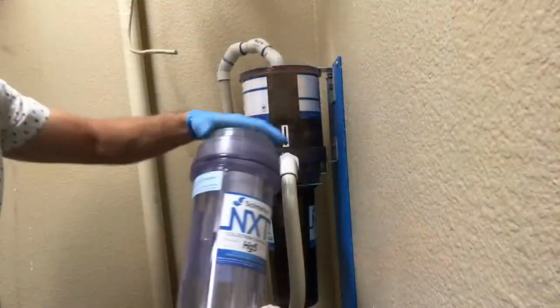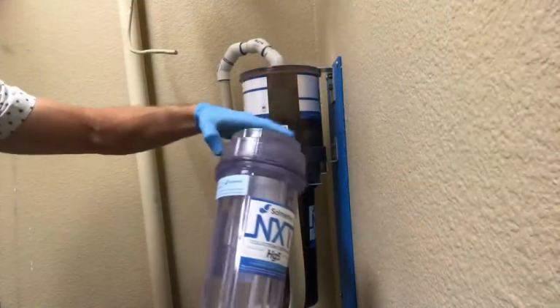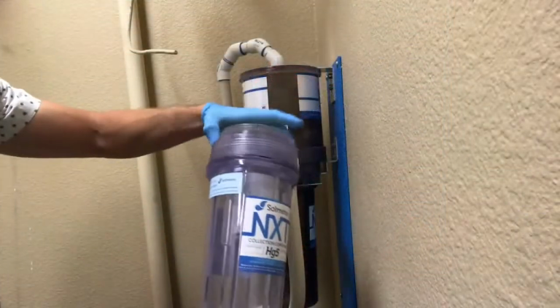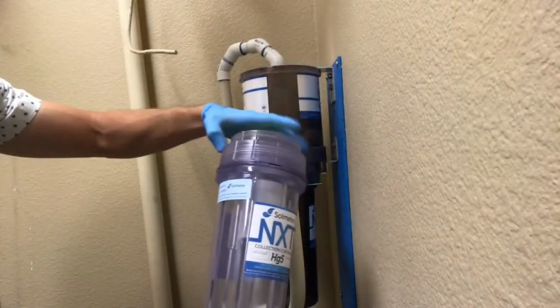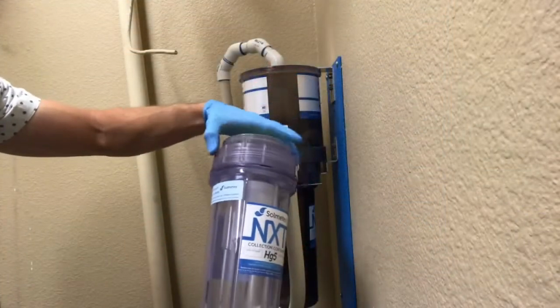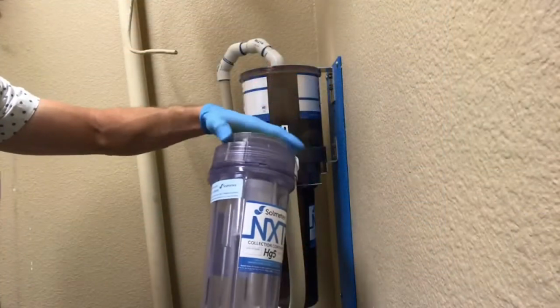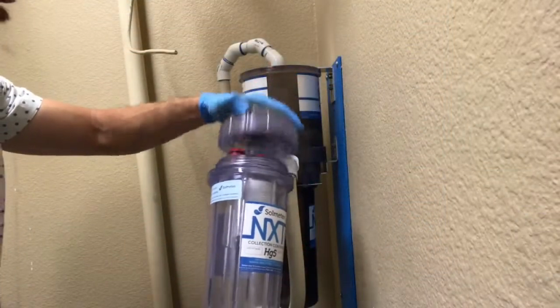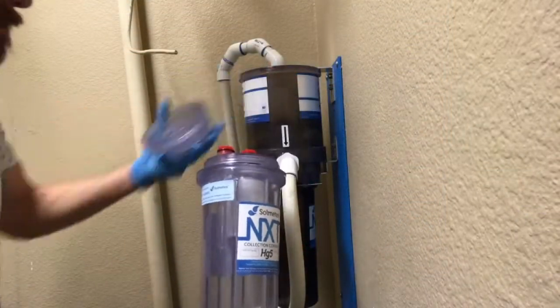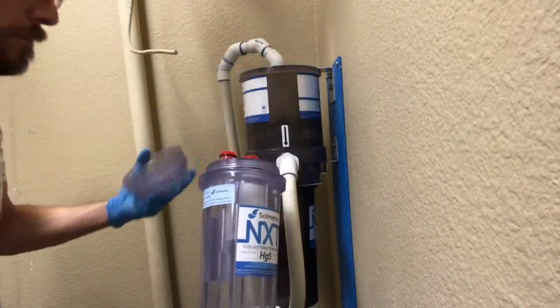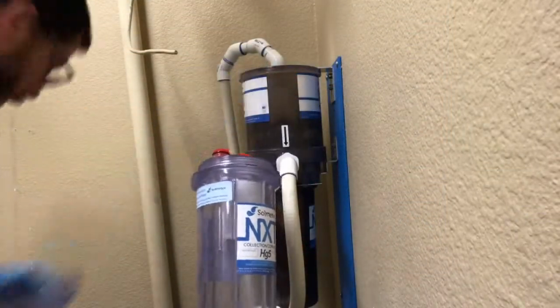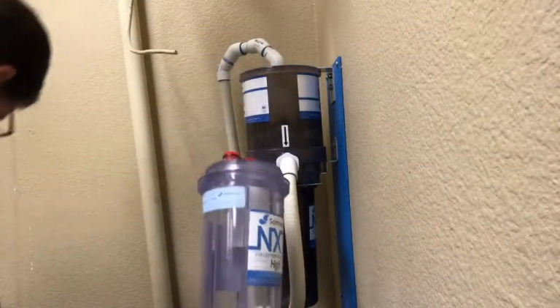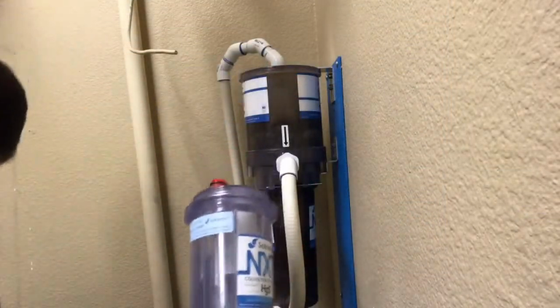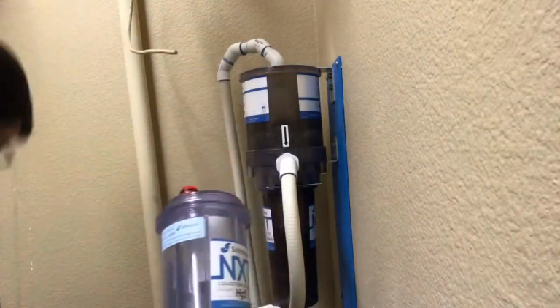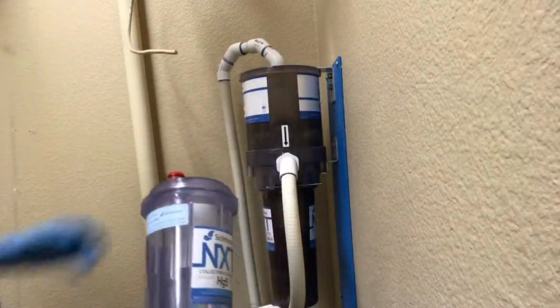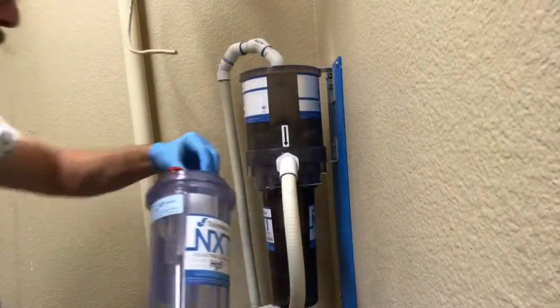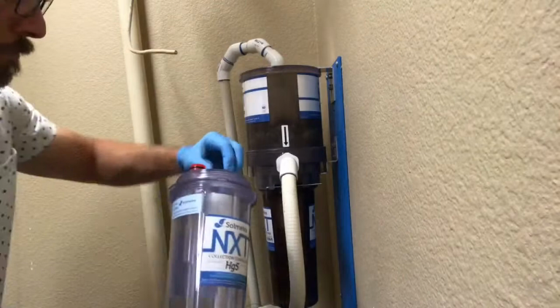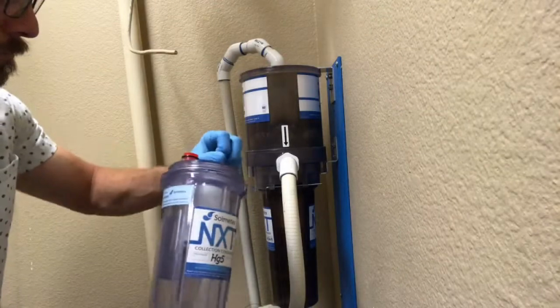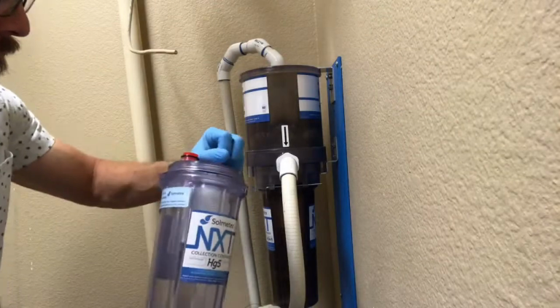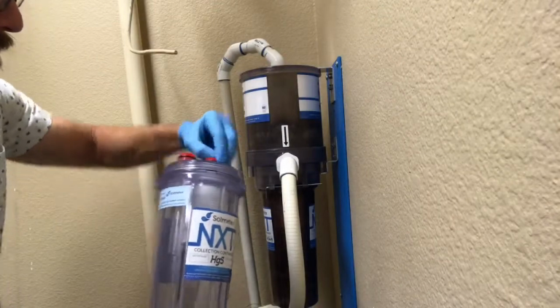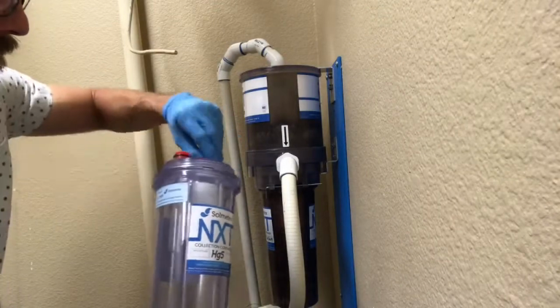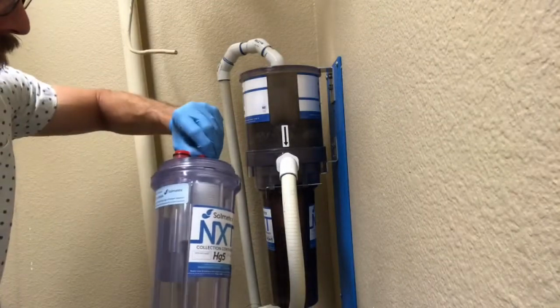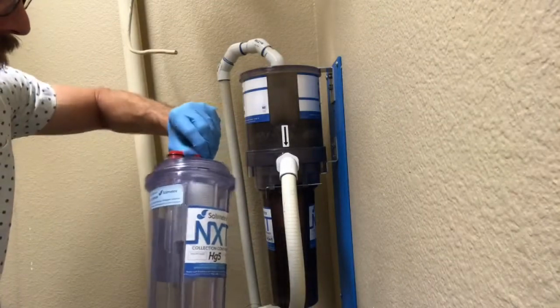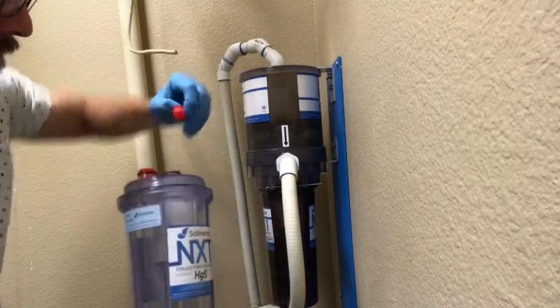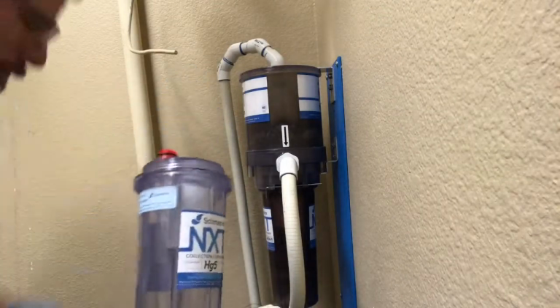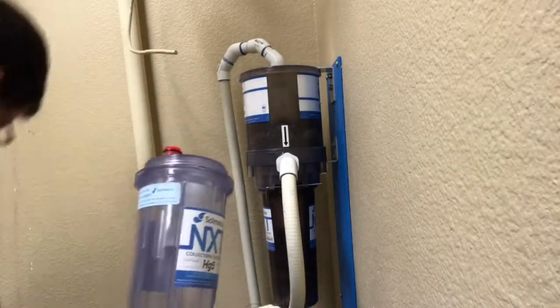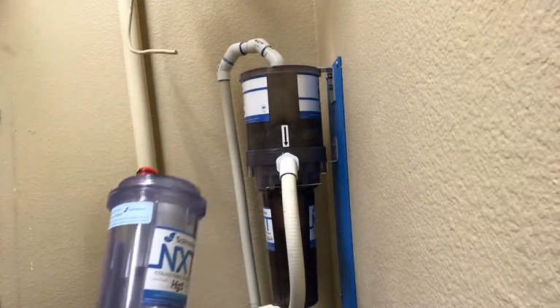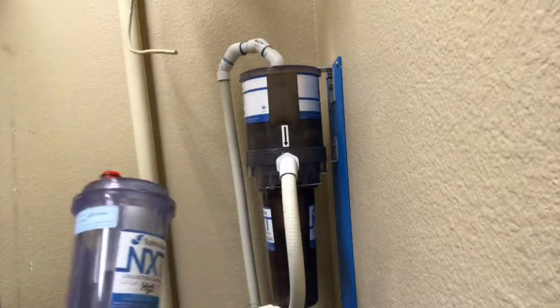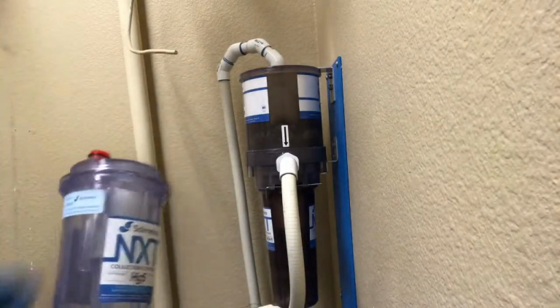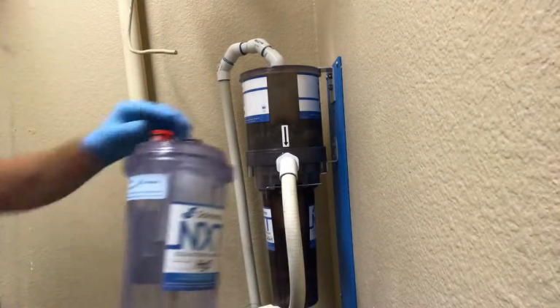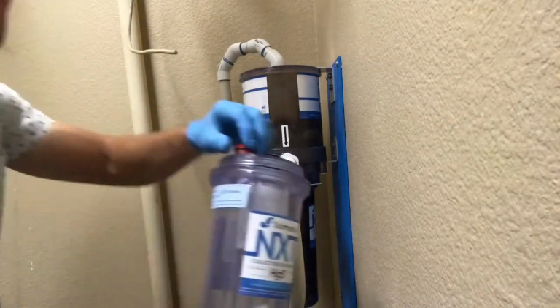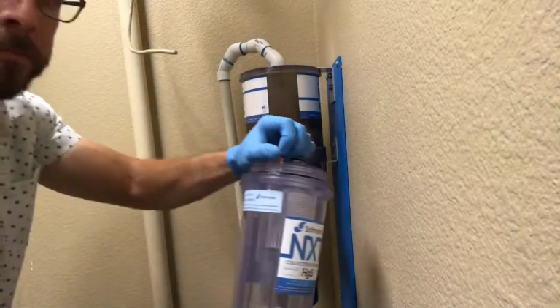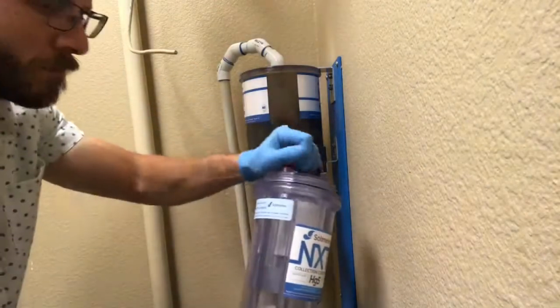First thing you're going to do is go ahead and unscrew this cap. You're going to remove these two red caps and set them aside because you're going to need them for later.